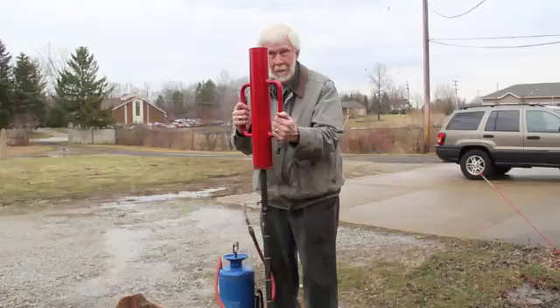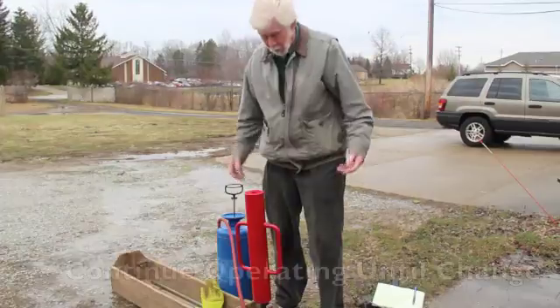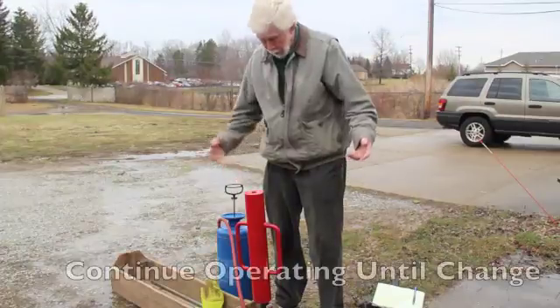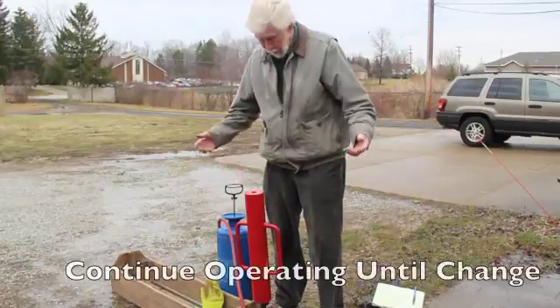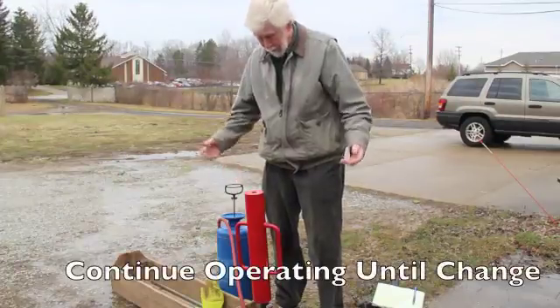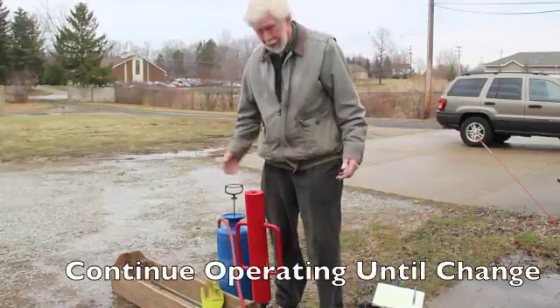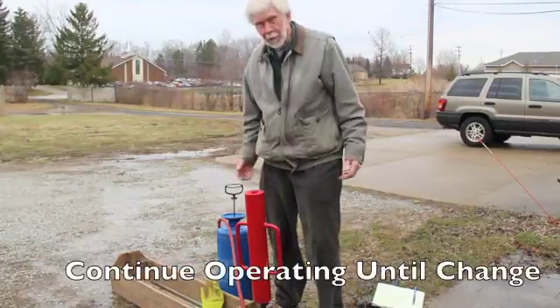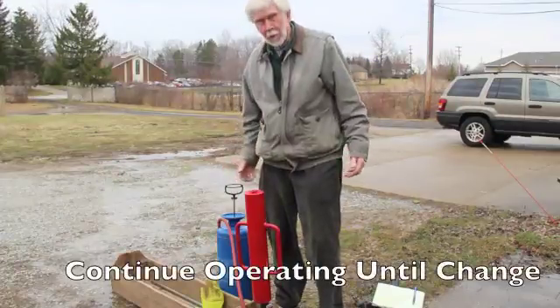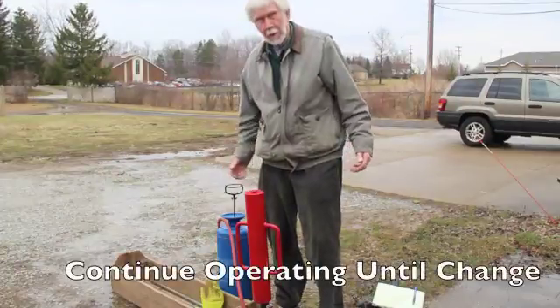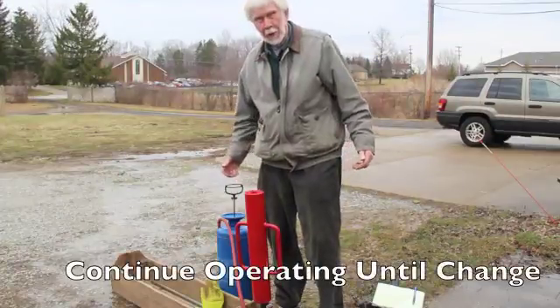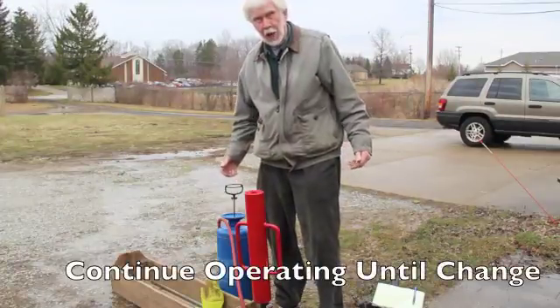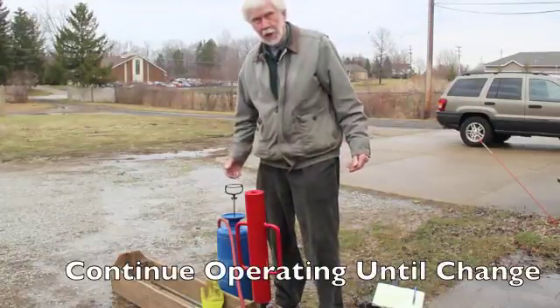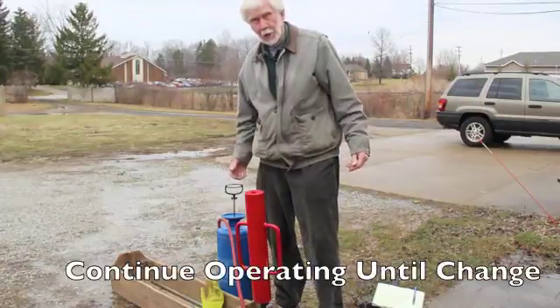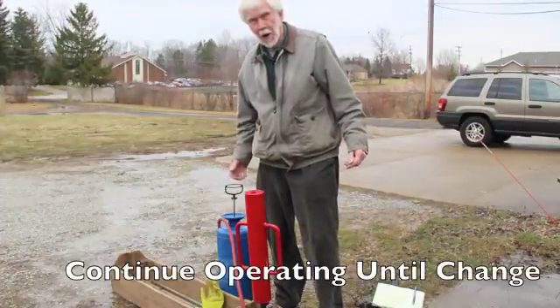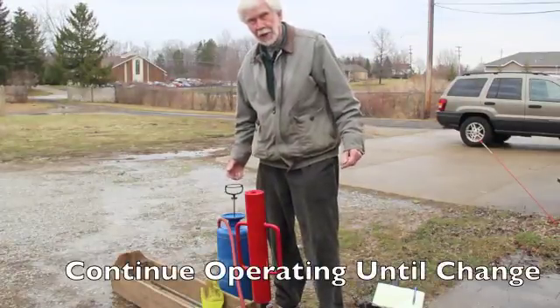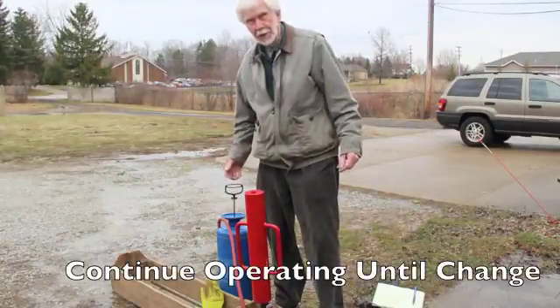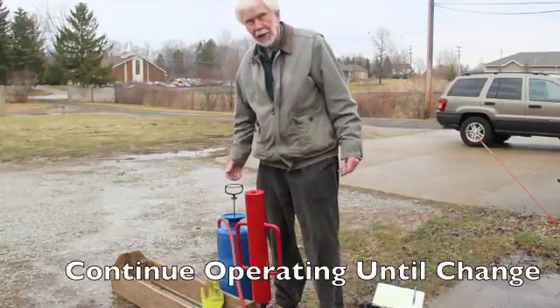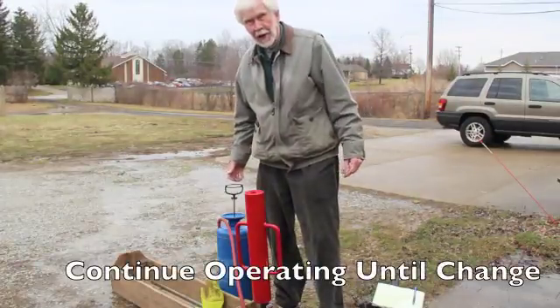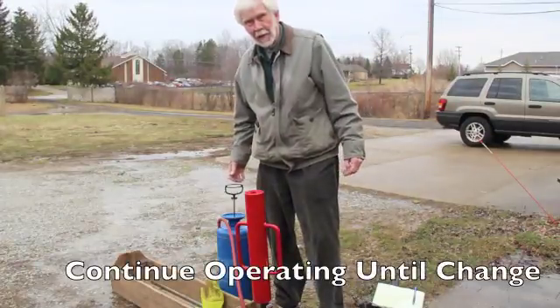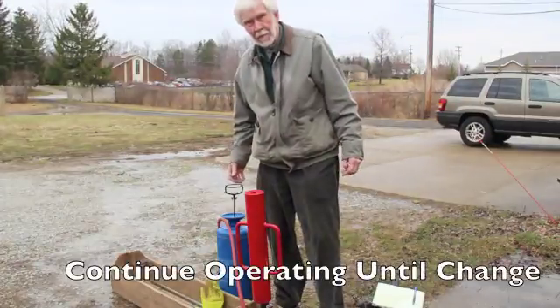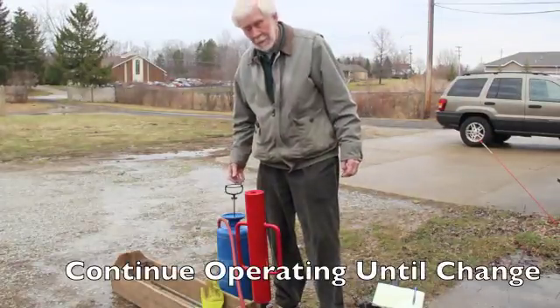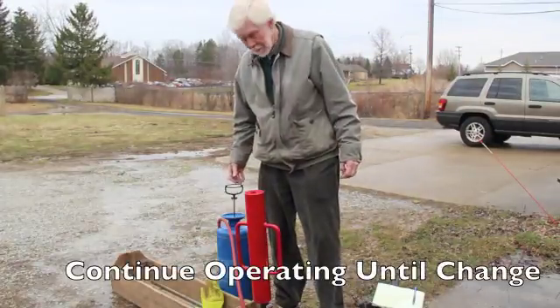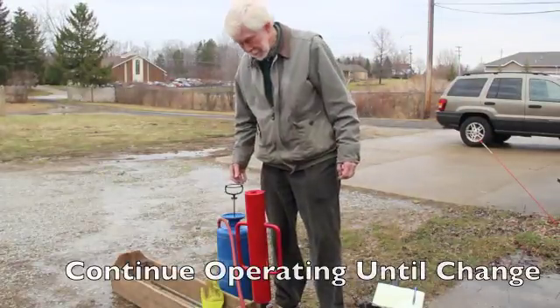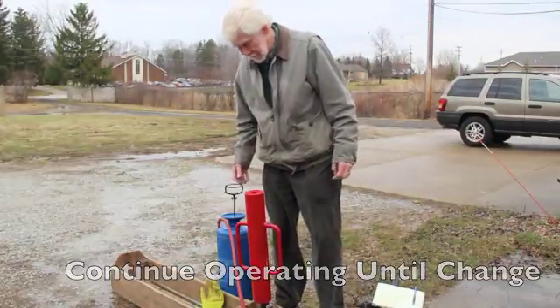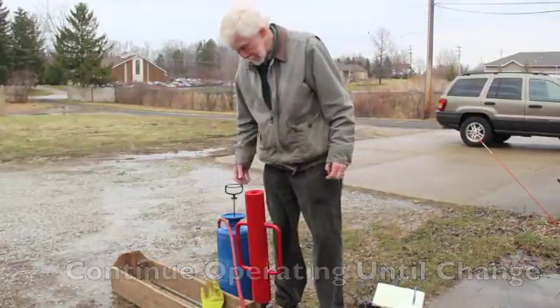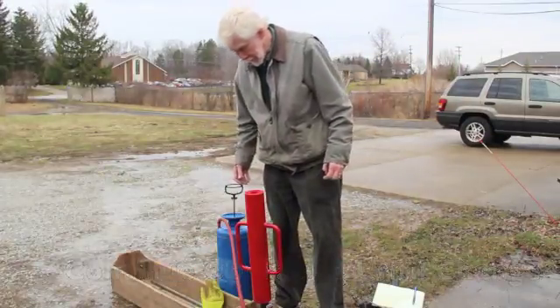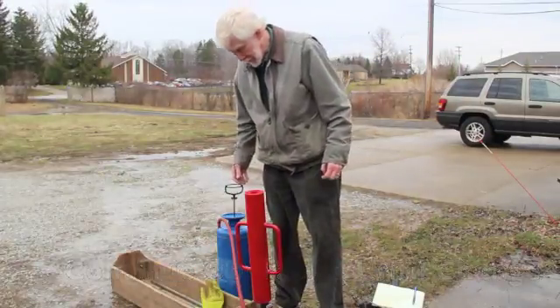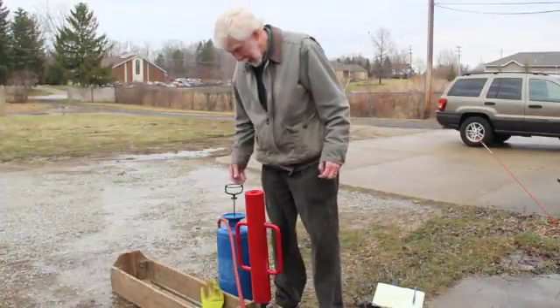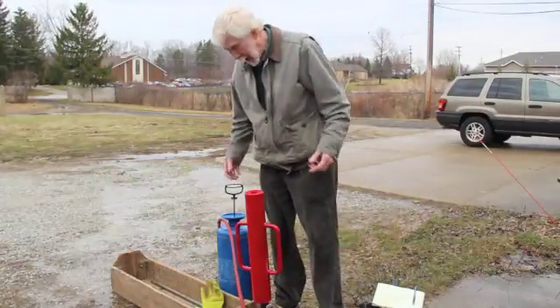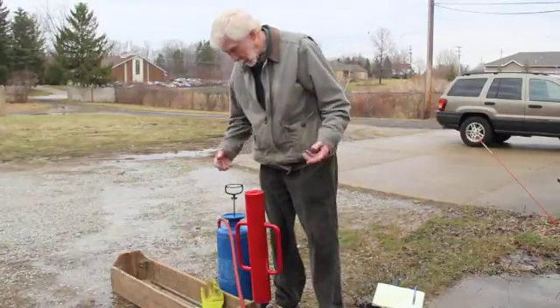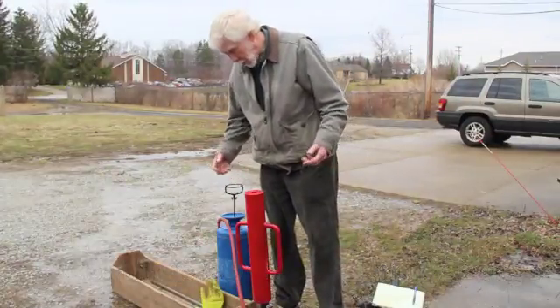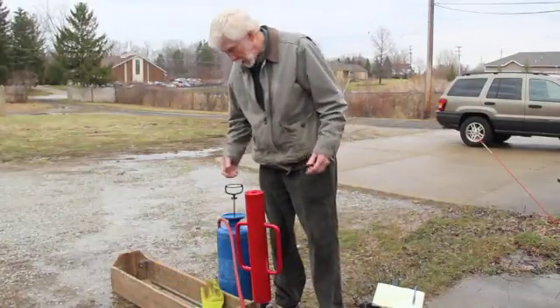We are at the level where we change rods right now. Adding a rod.